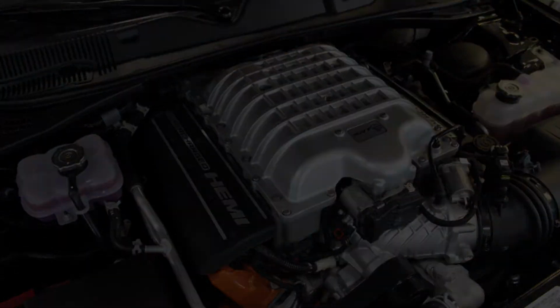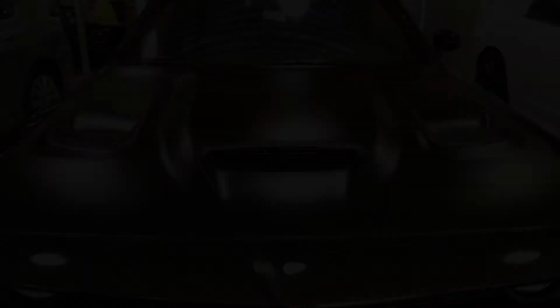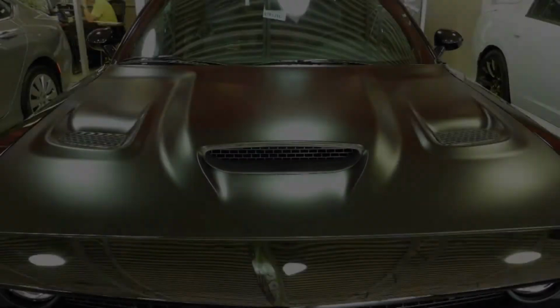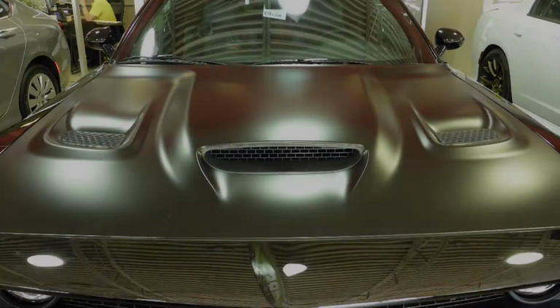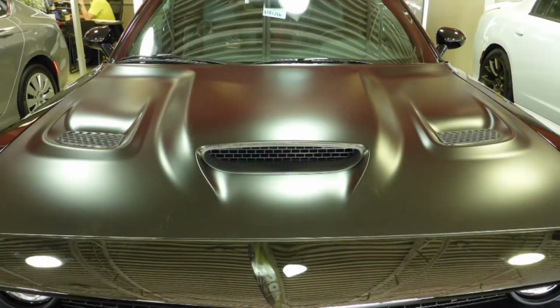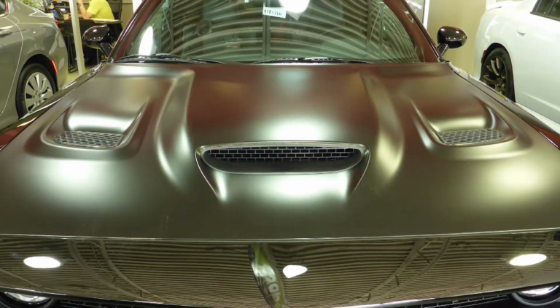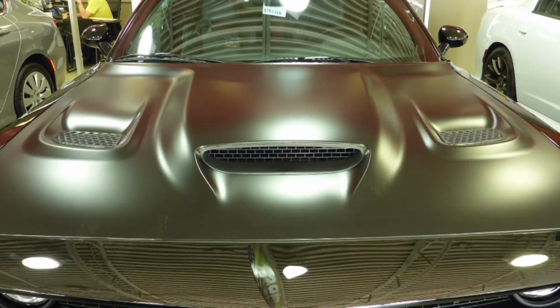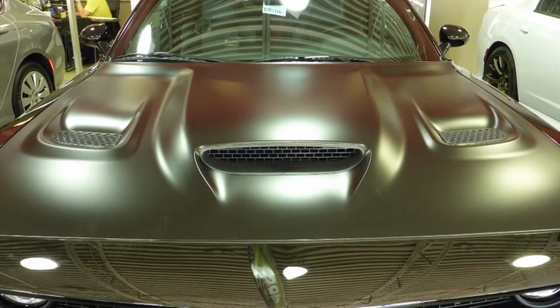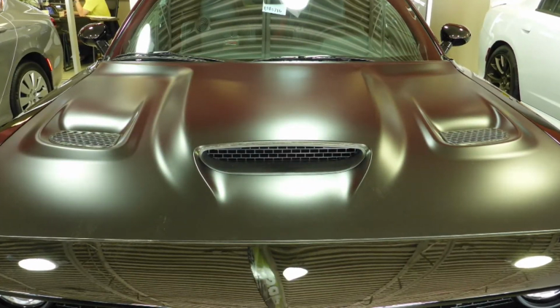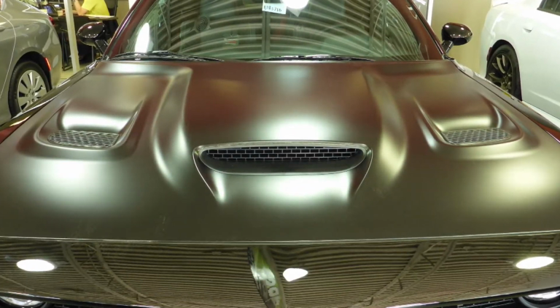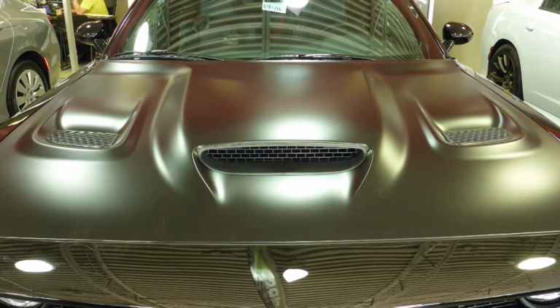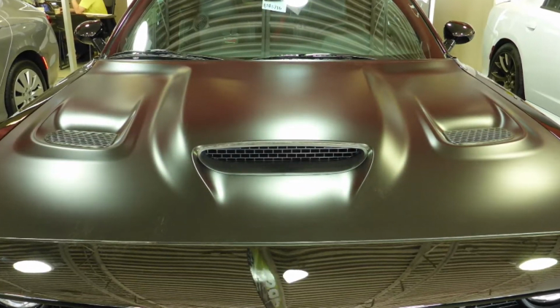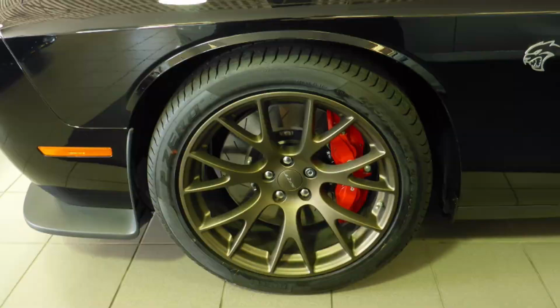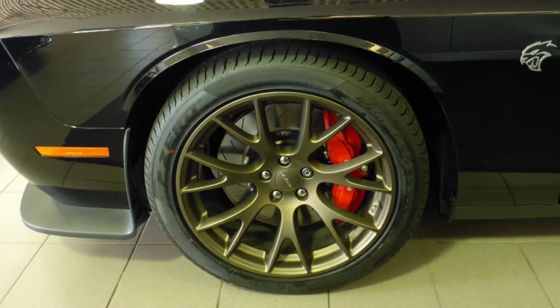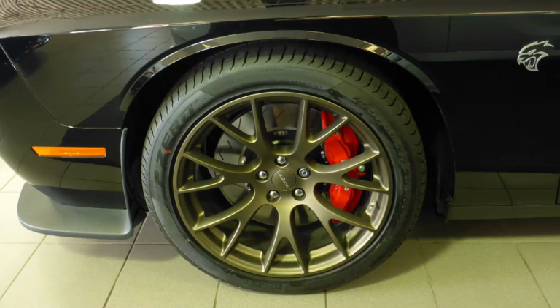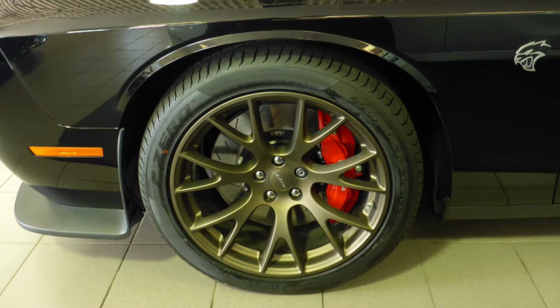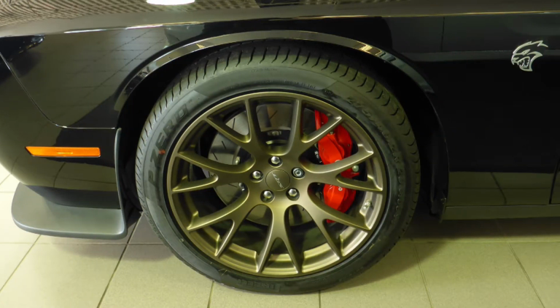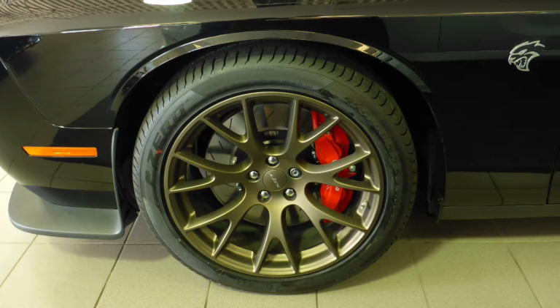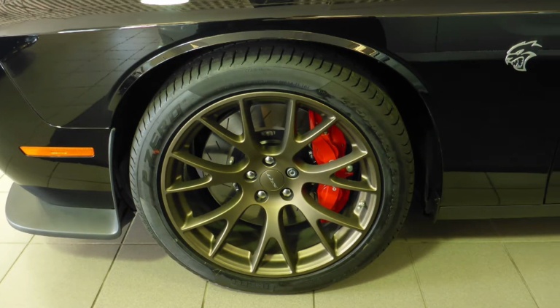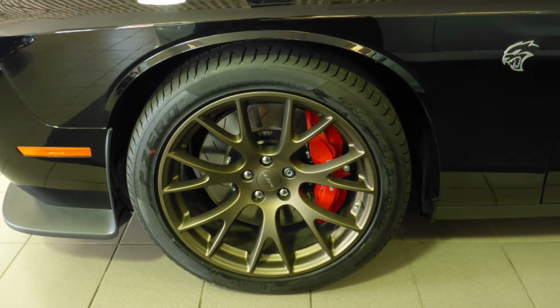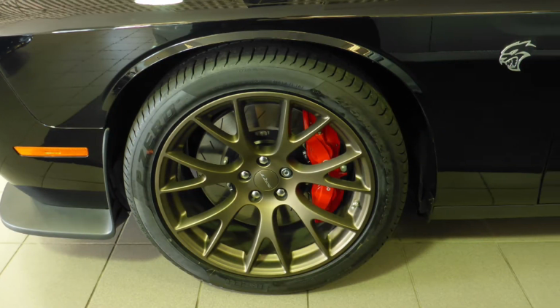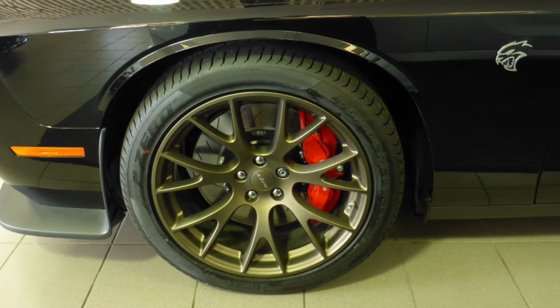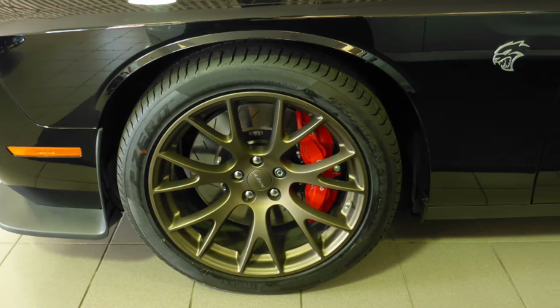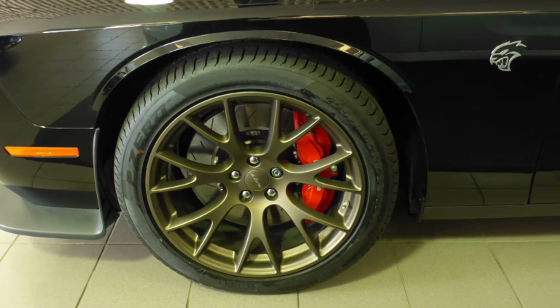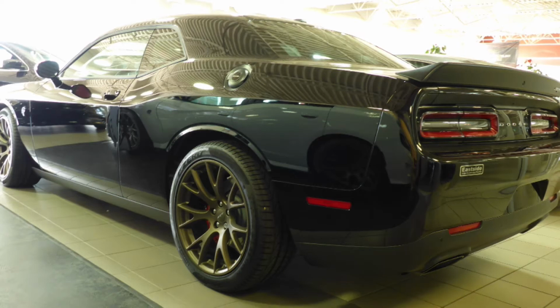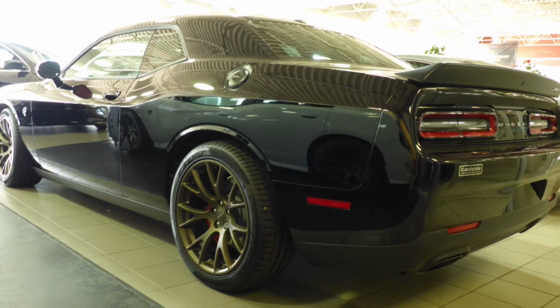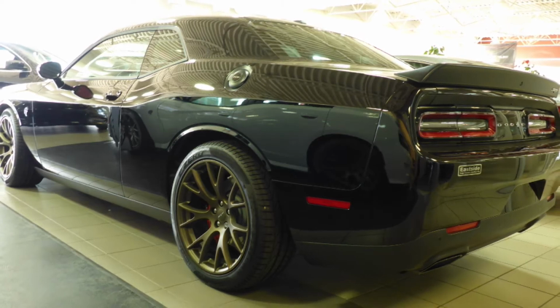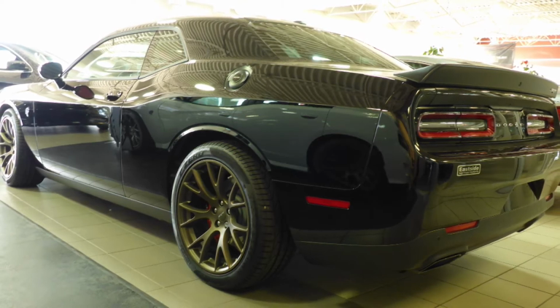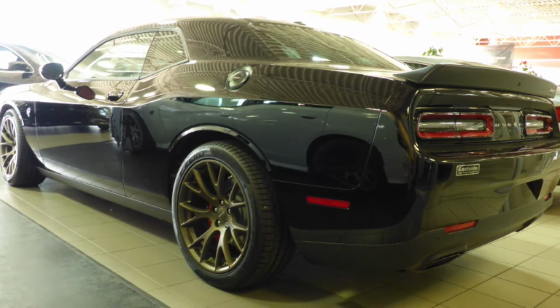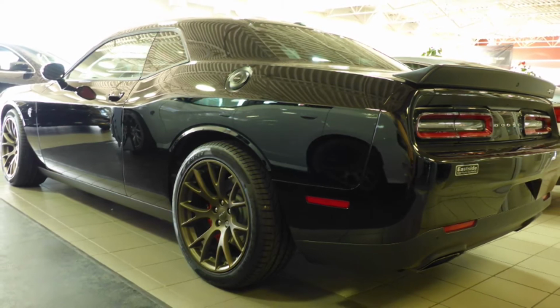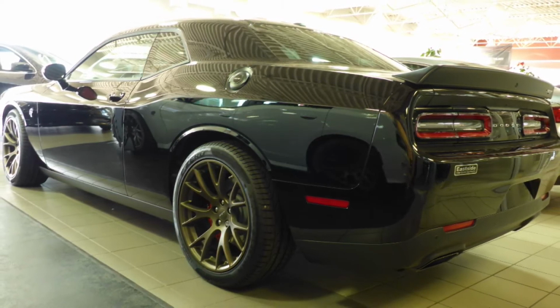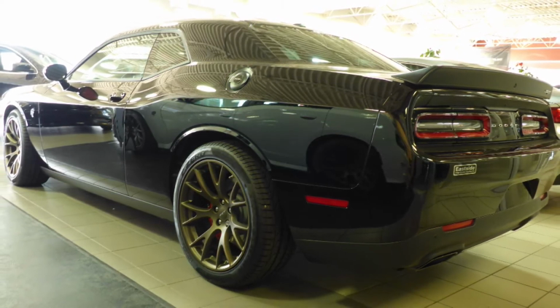It features a sports performance hood, 20-inch aluminum wheels, and a phantom black exterior.